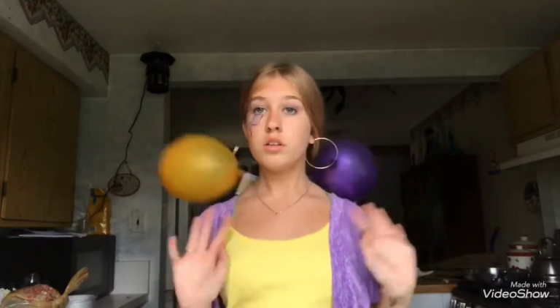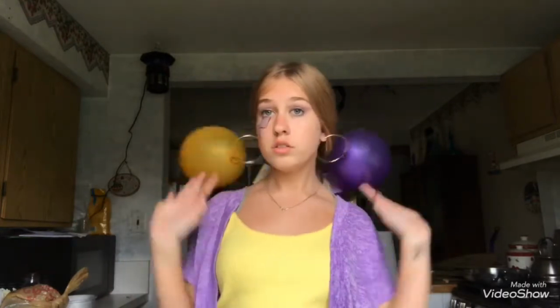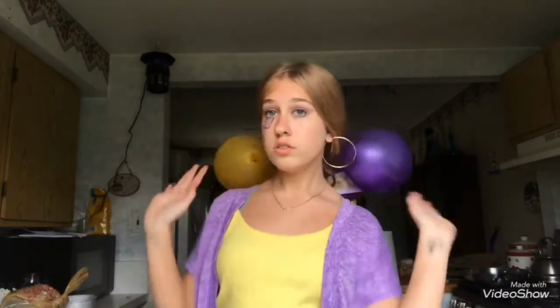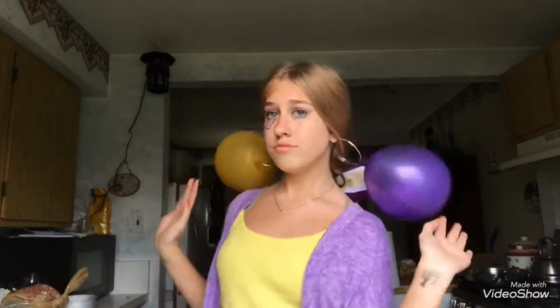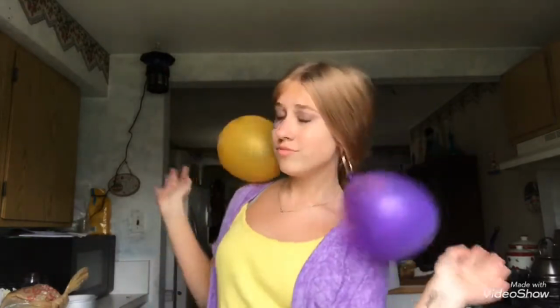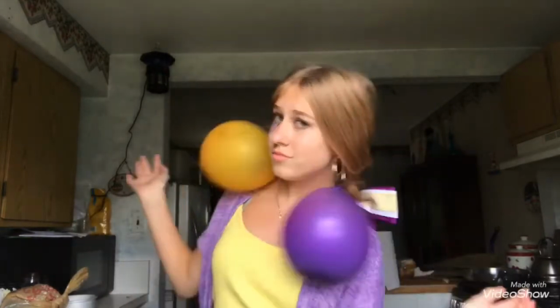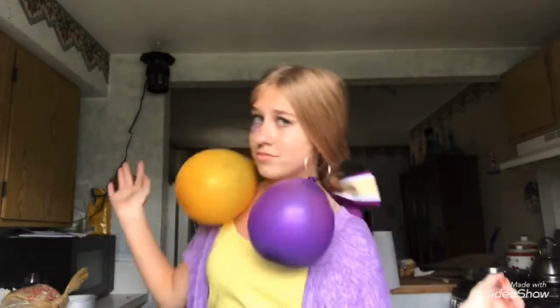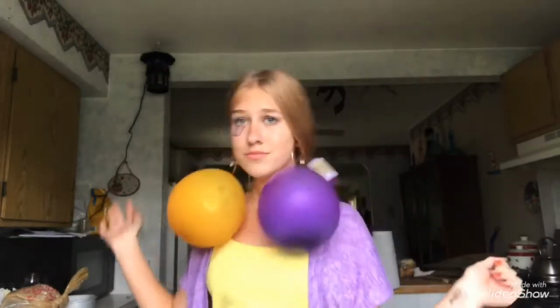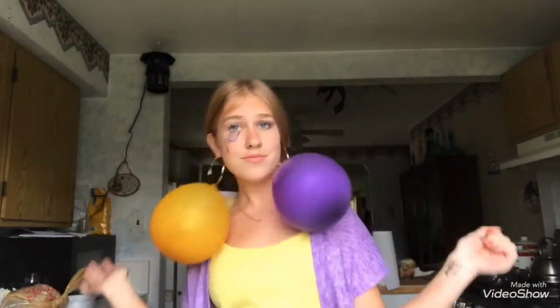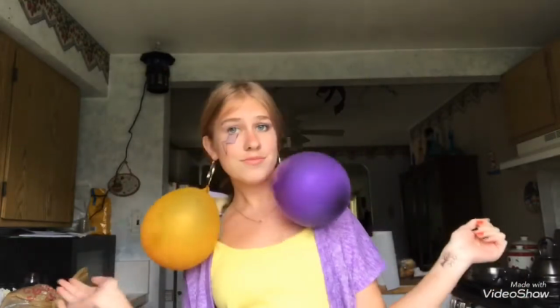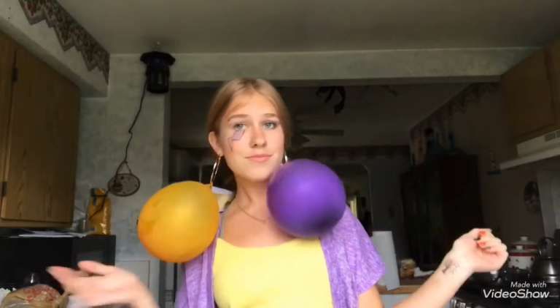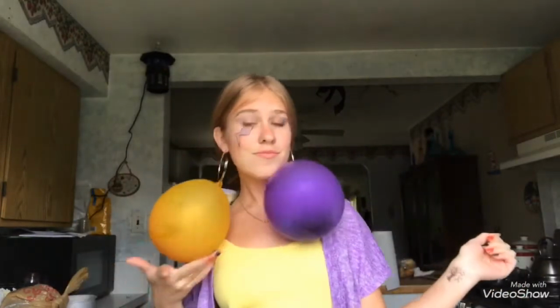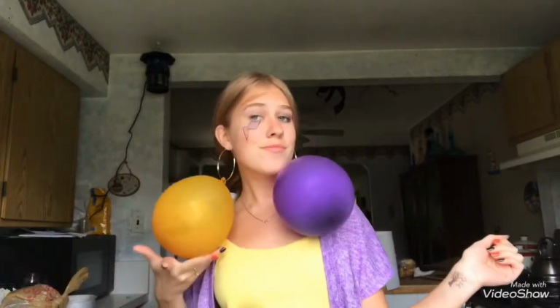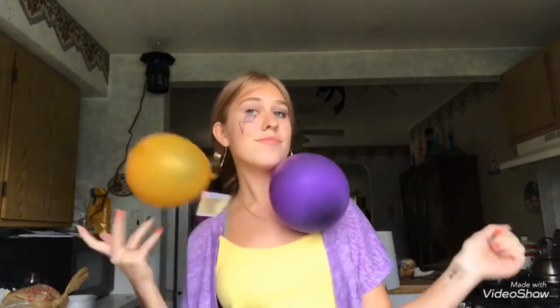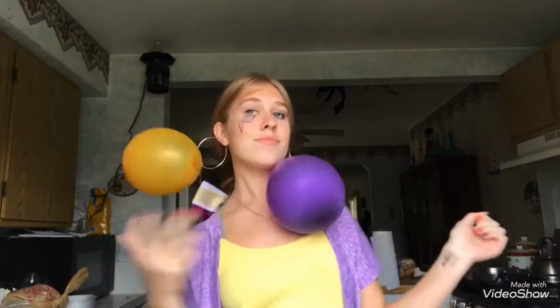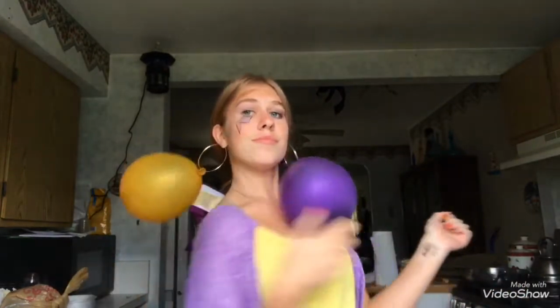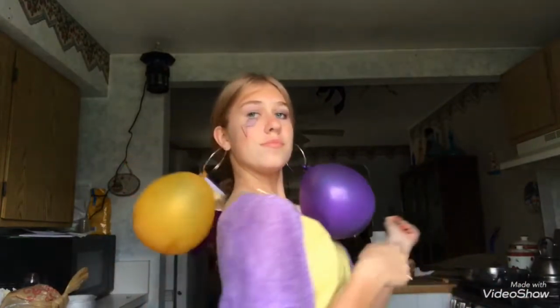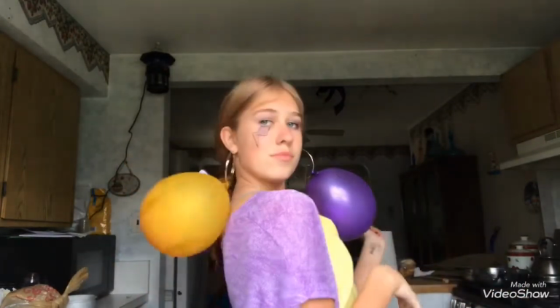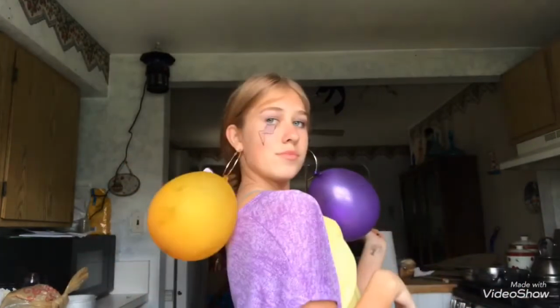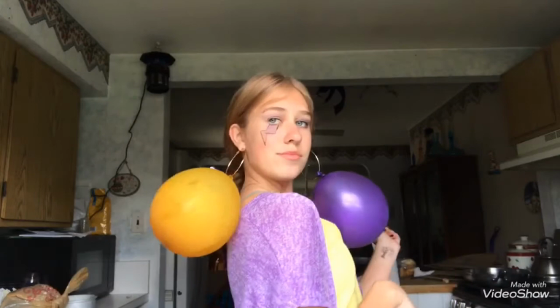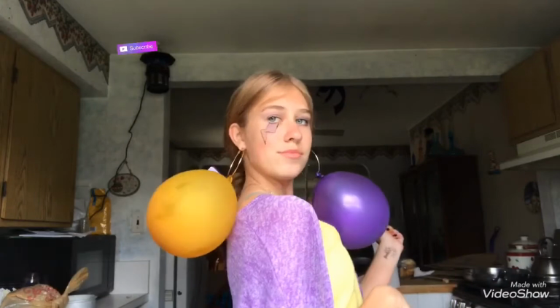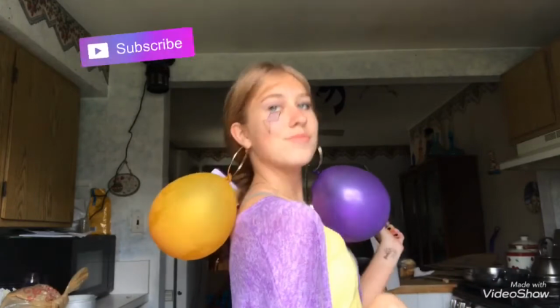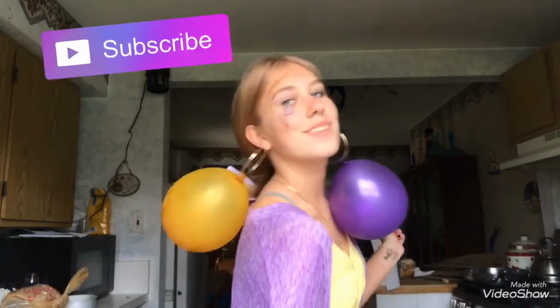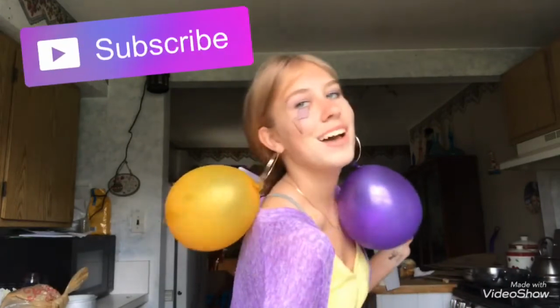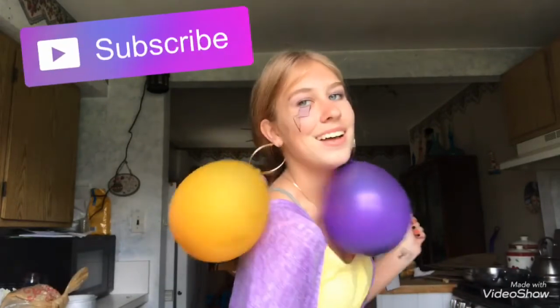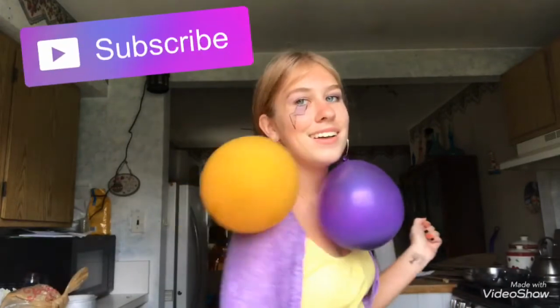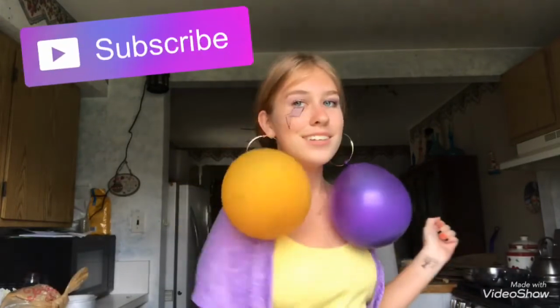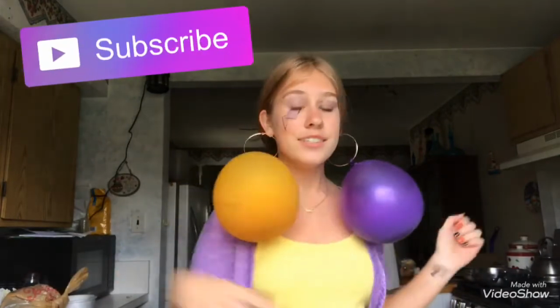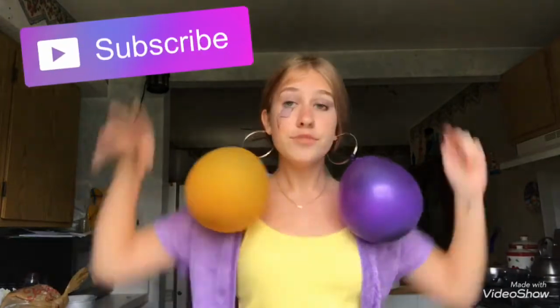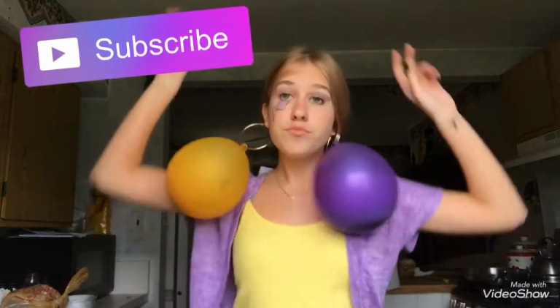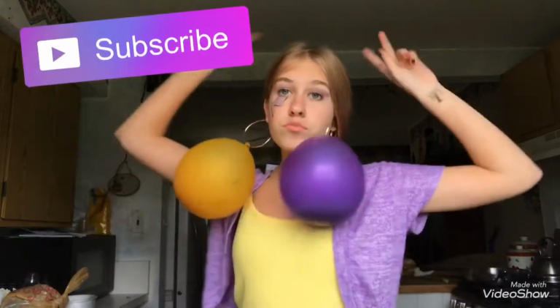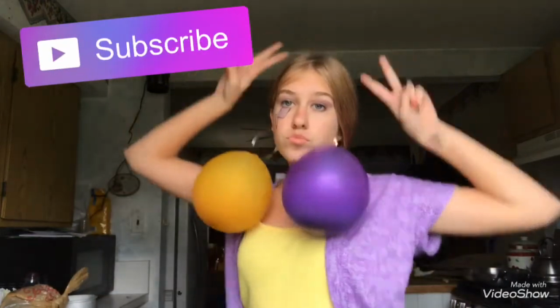As always, make sure to leave a like, comment down below, and subscribe. Bye, guys.